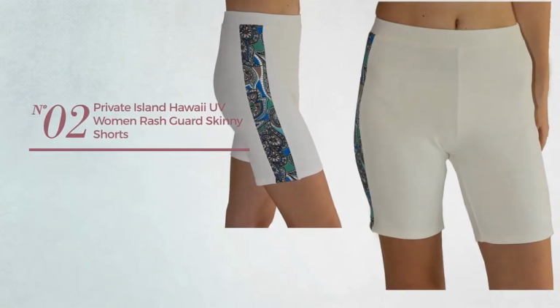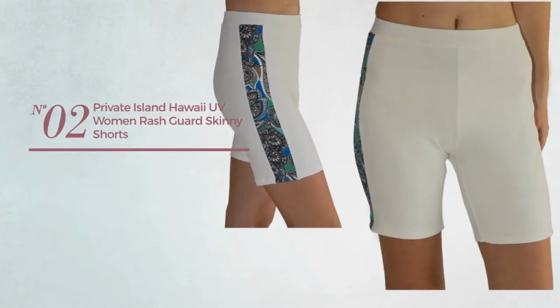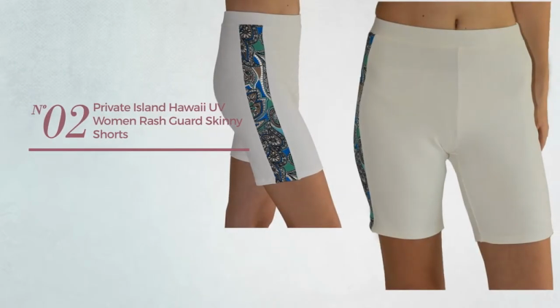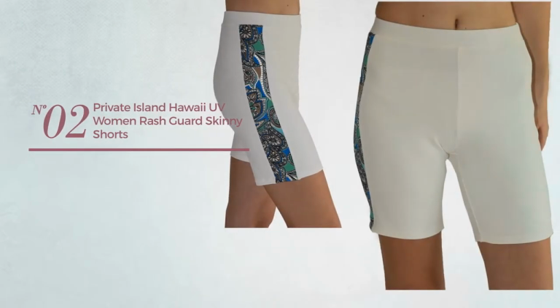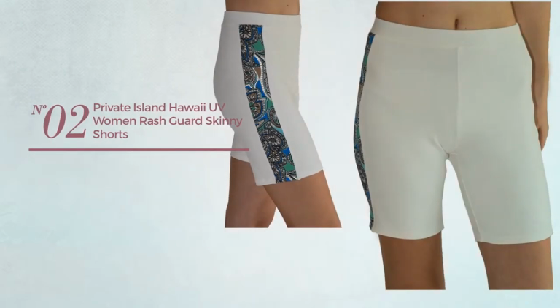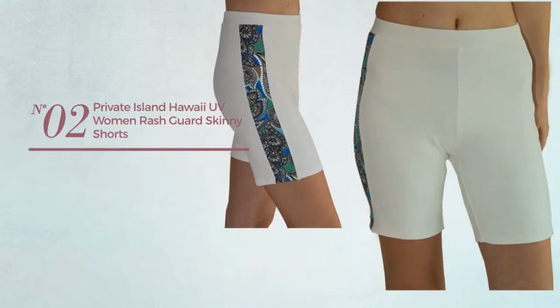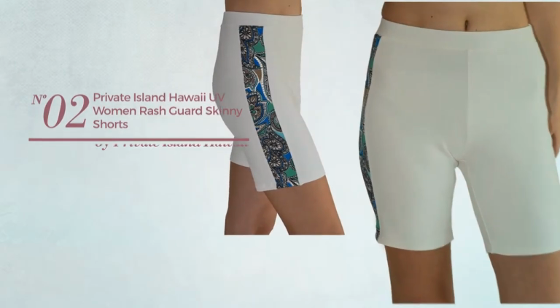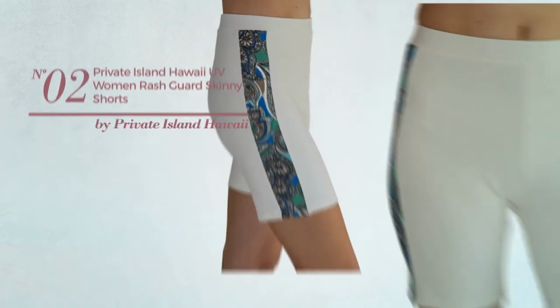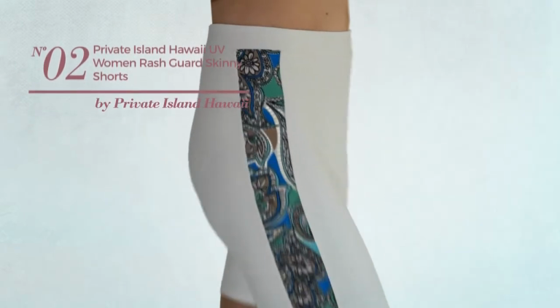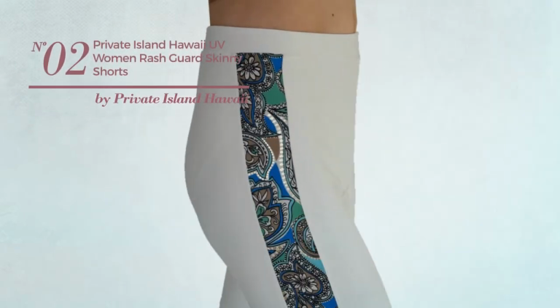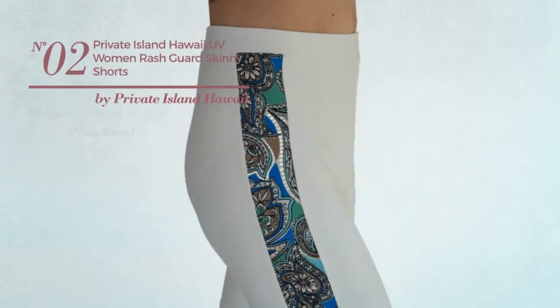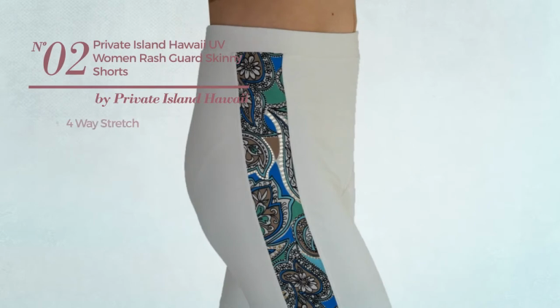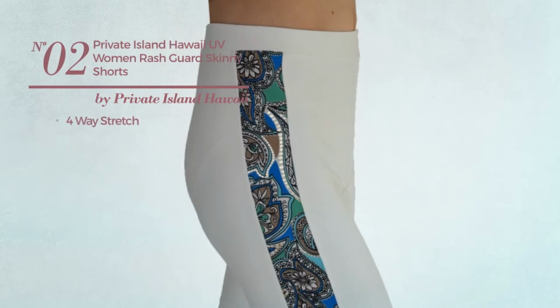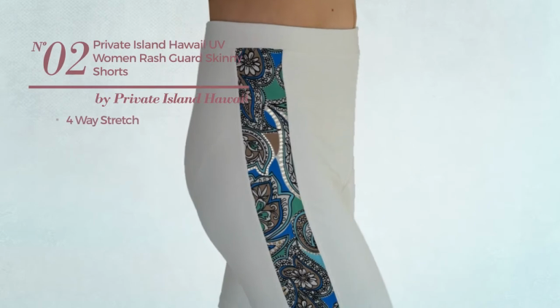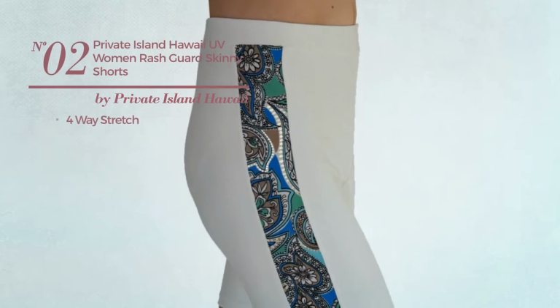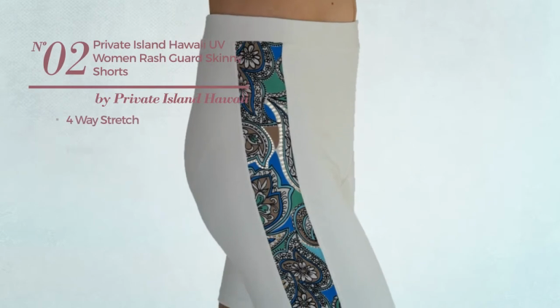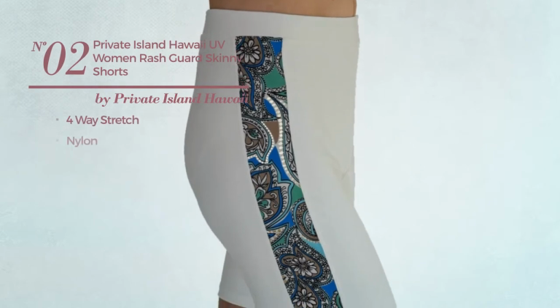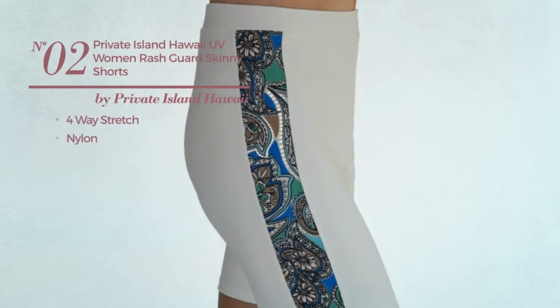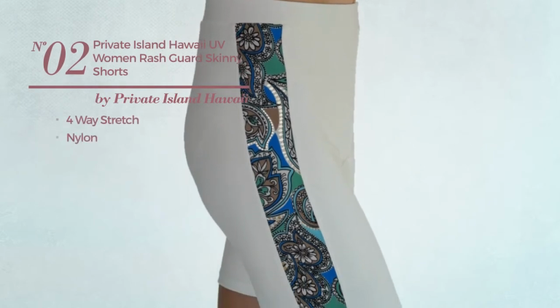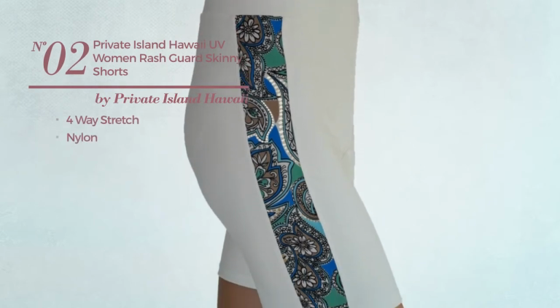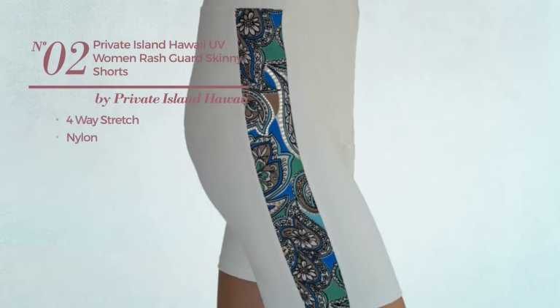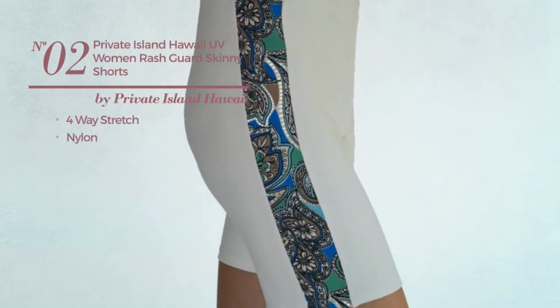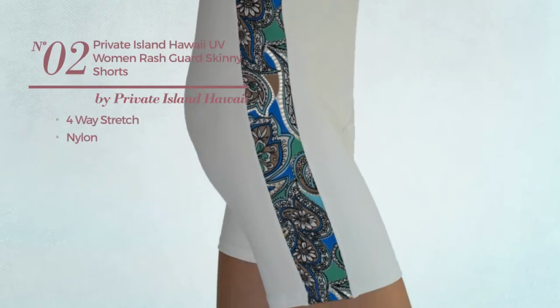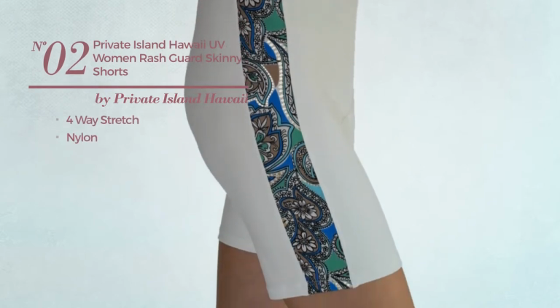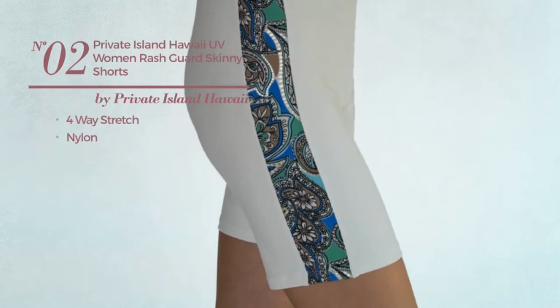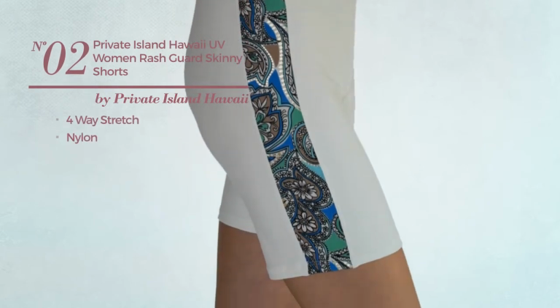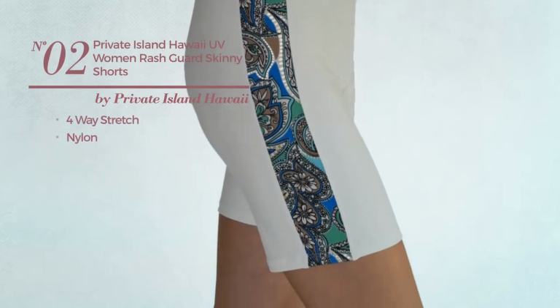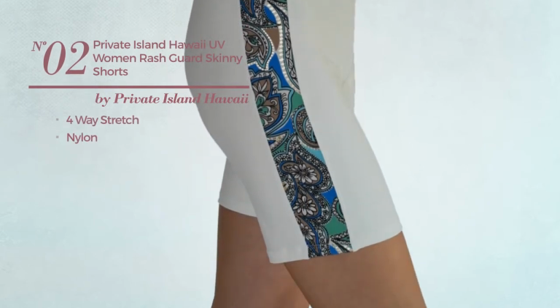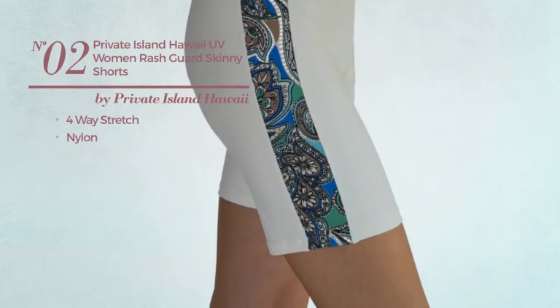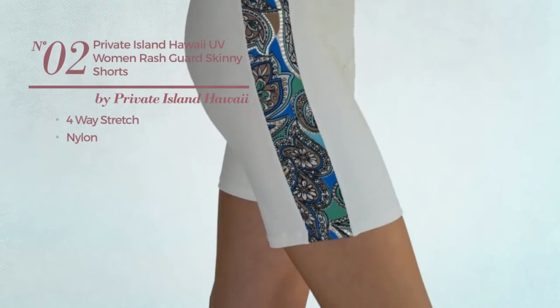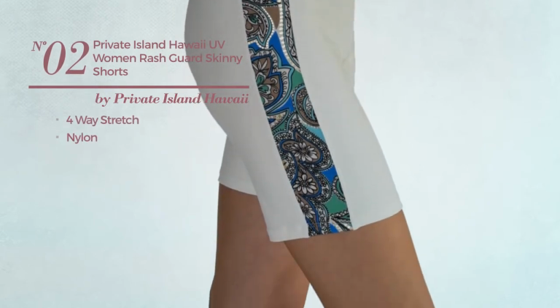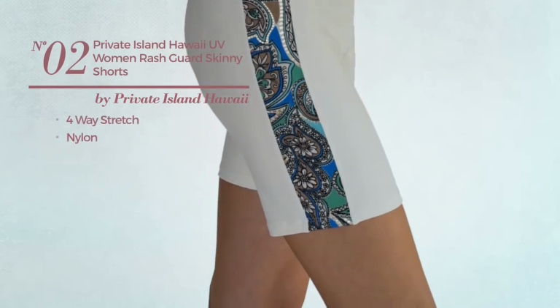Number 2. Produced with four-way stretch nylon. Available in 23 other colors.